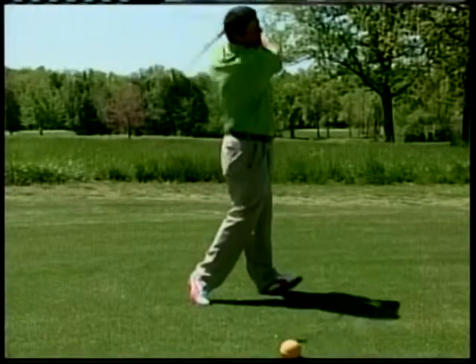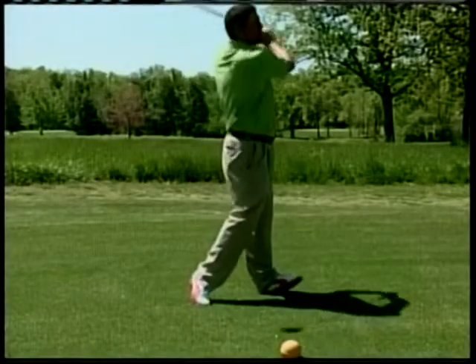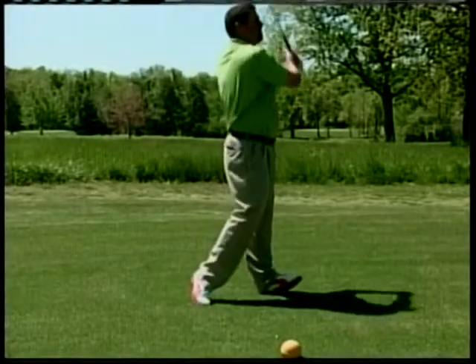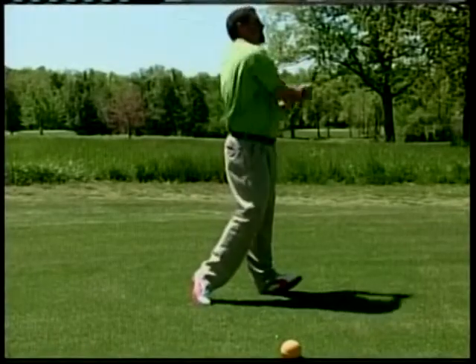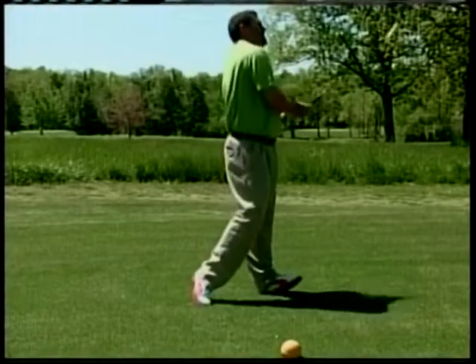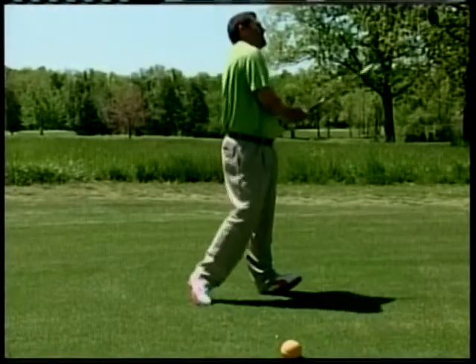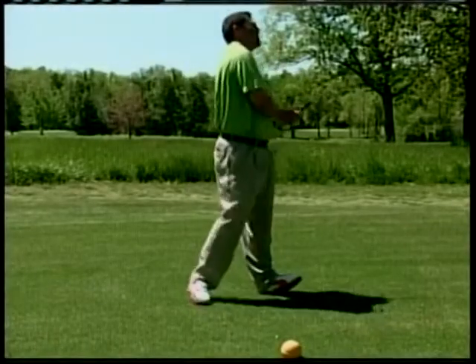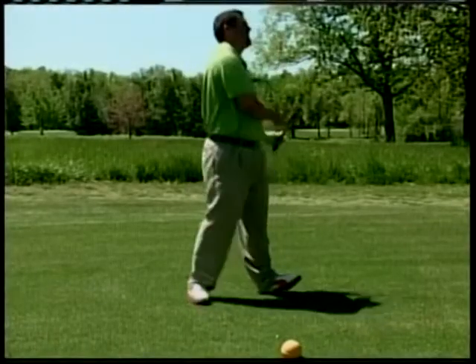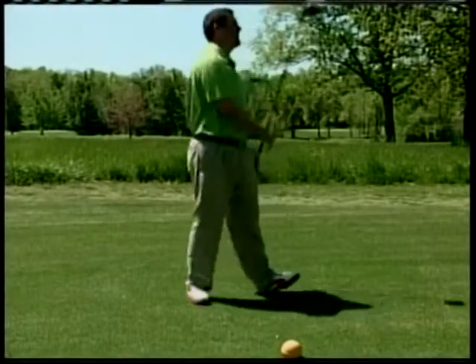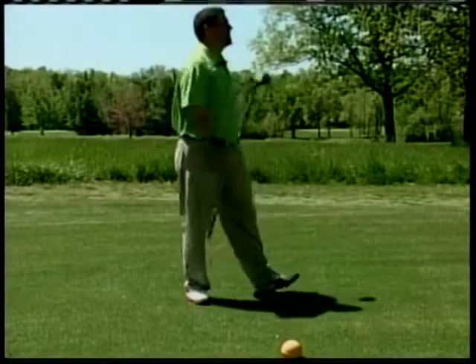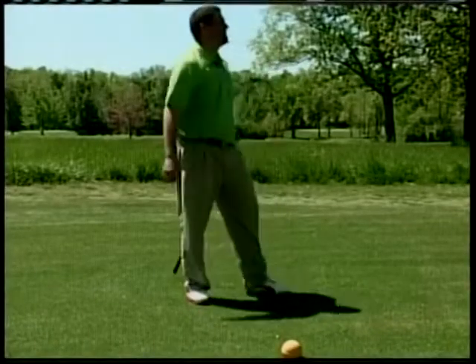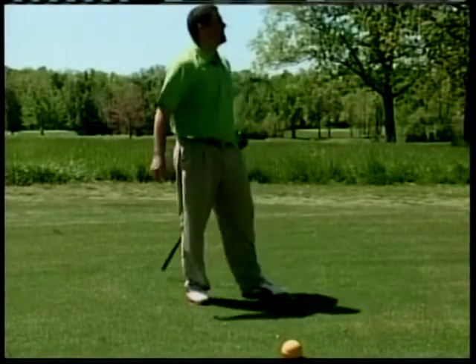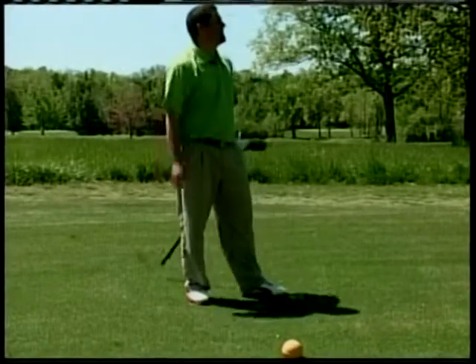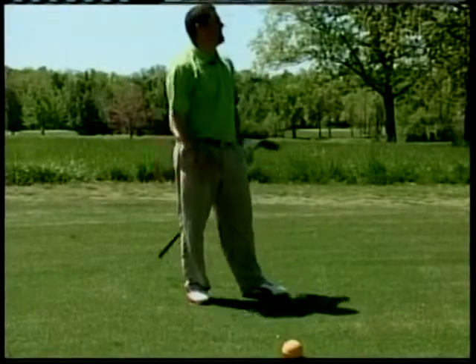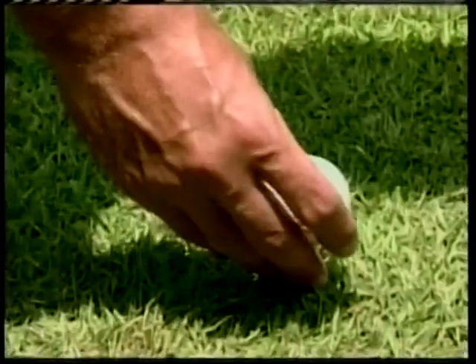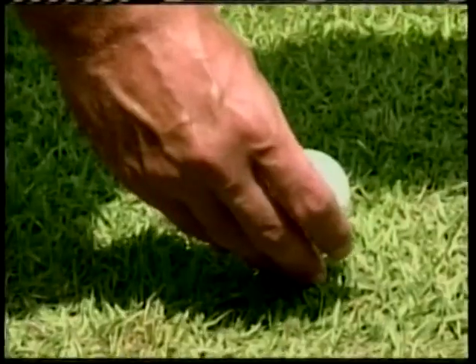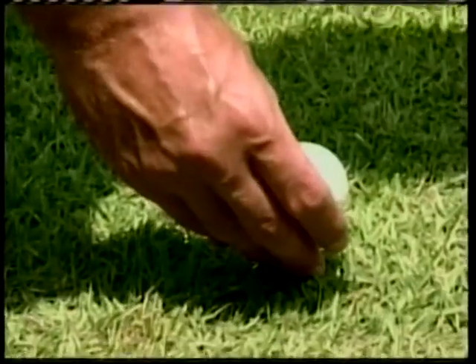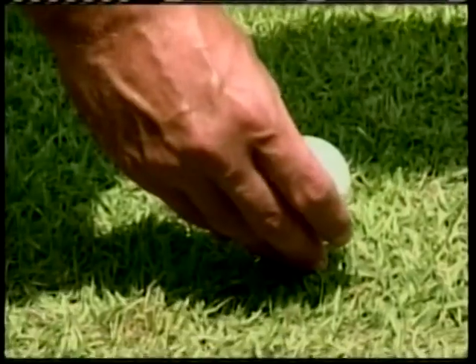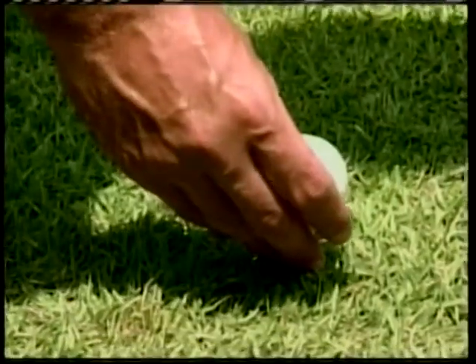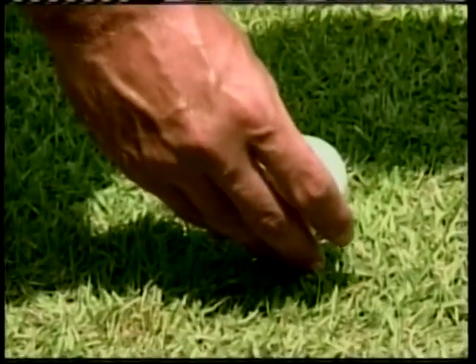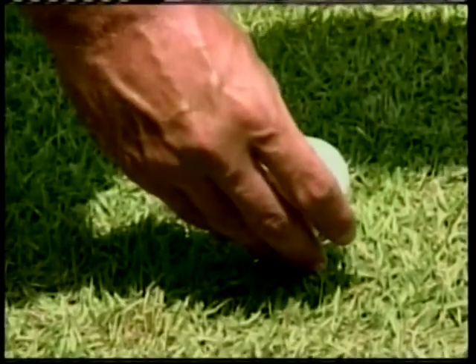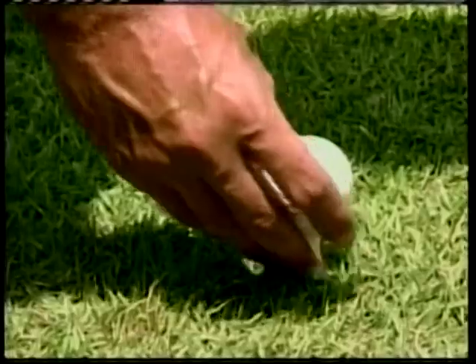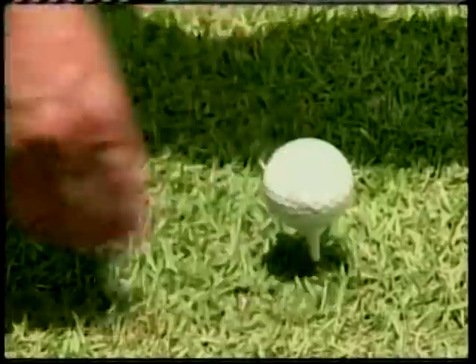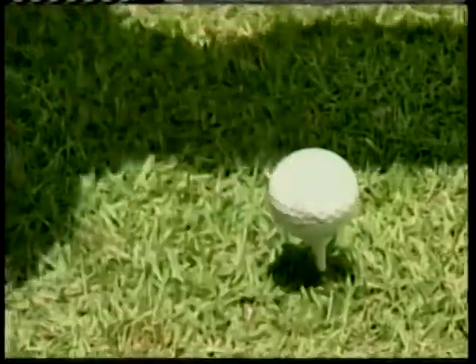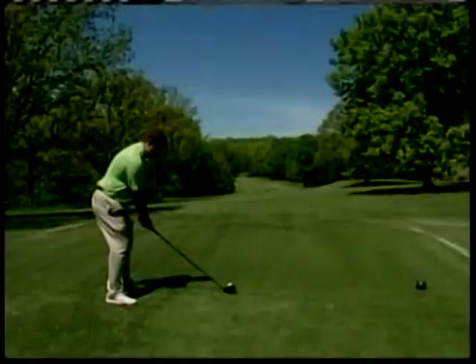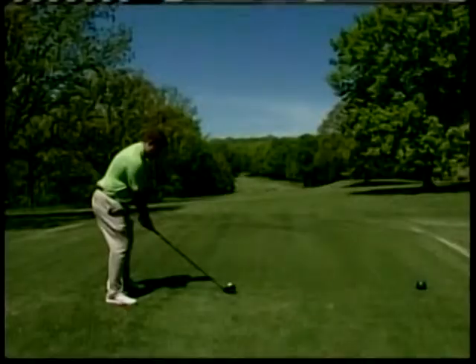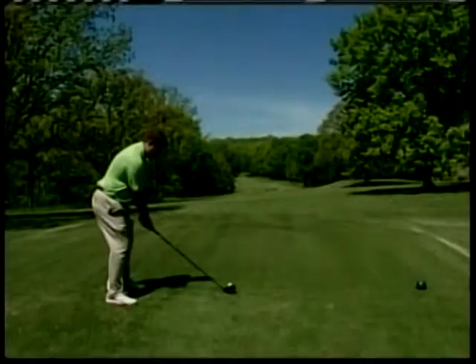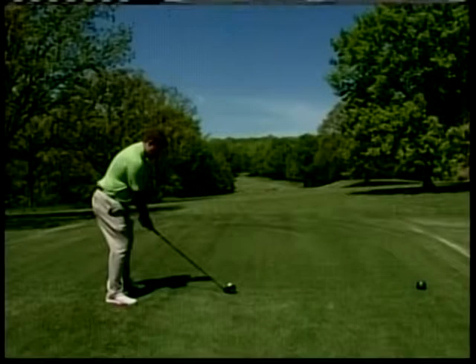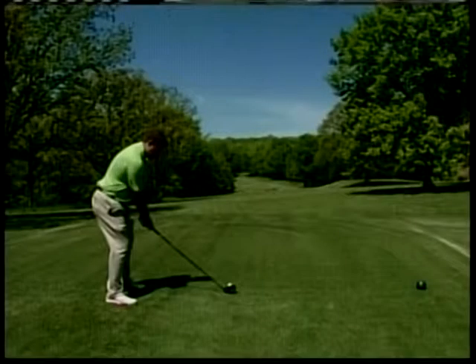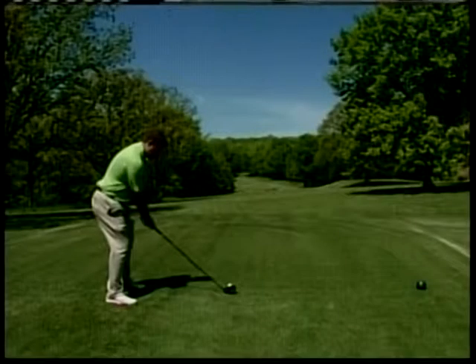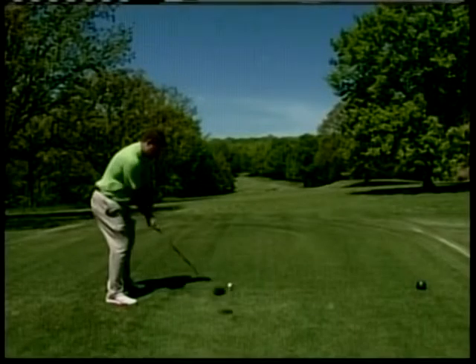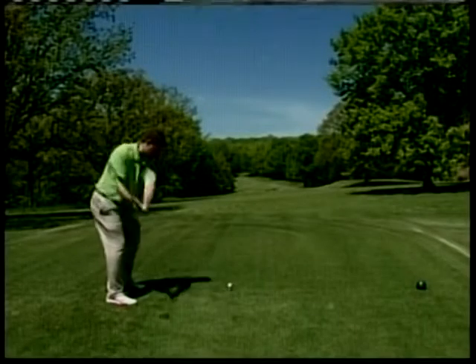The big hitter that you are, there's no laying up for you, is there? No, I don't like to lay up very often.